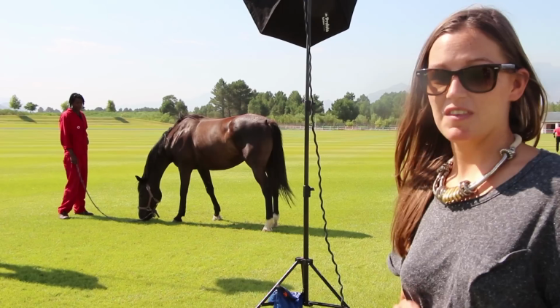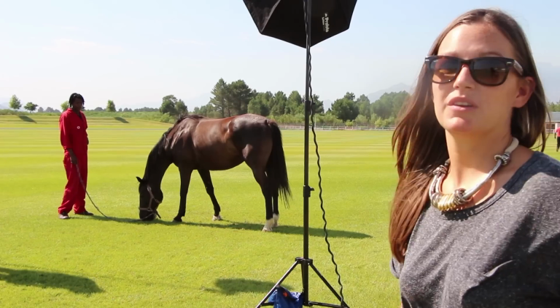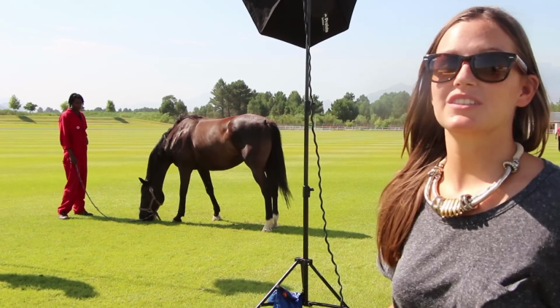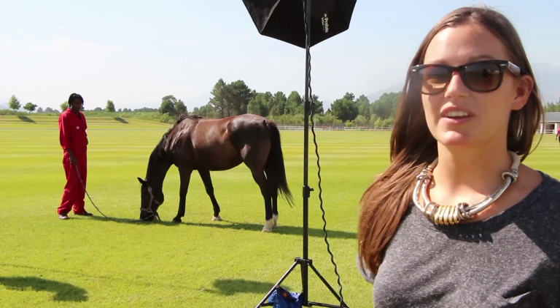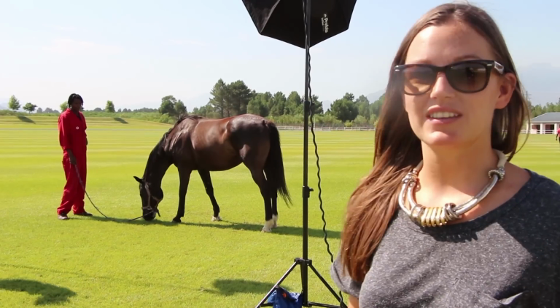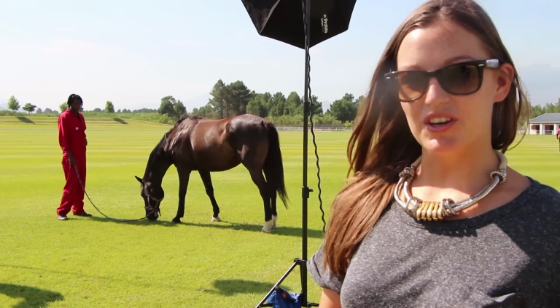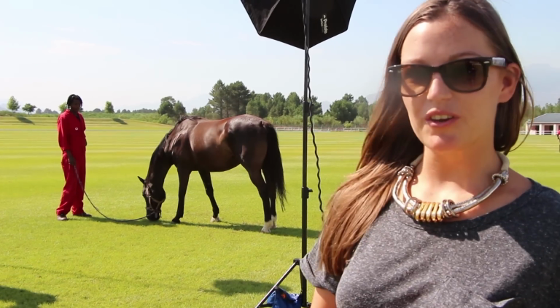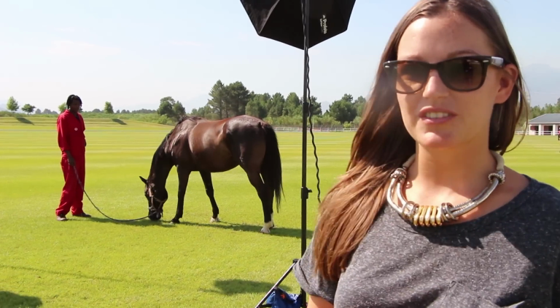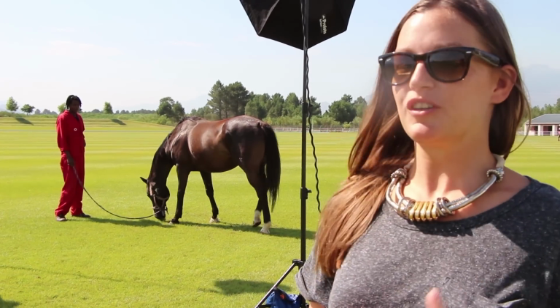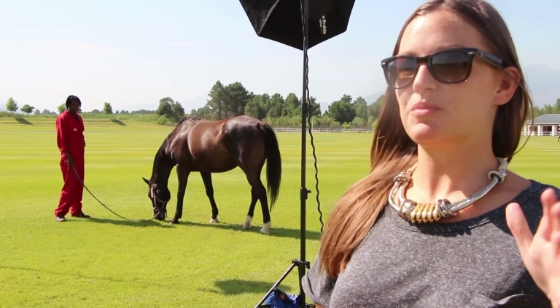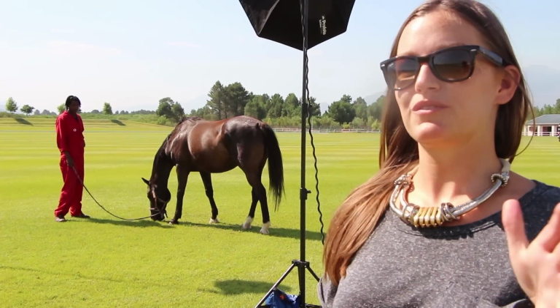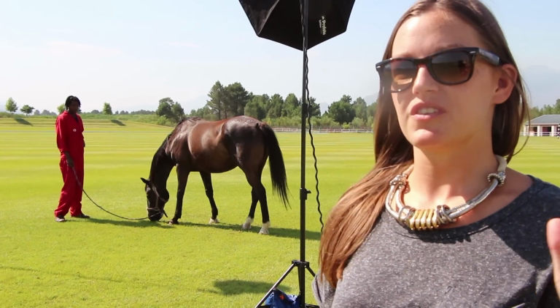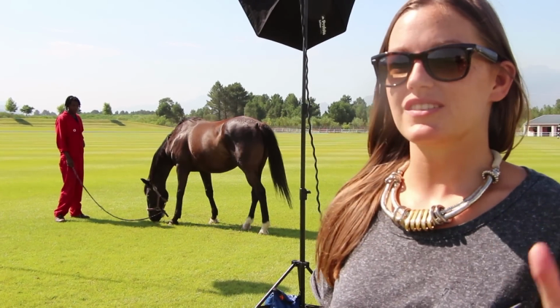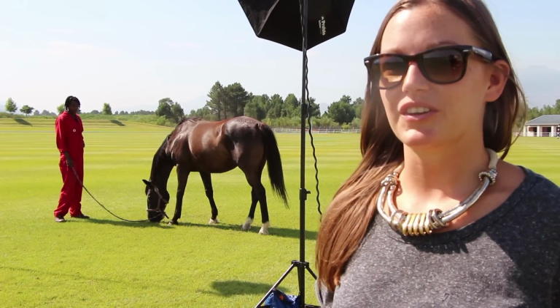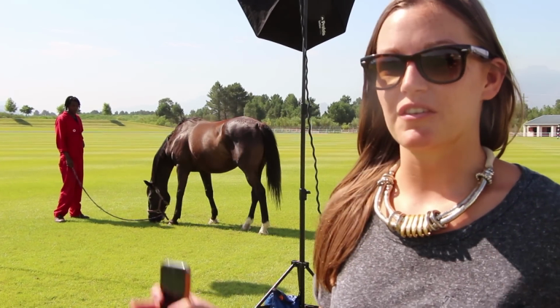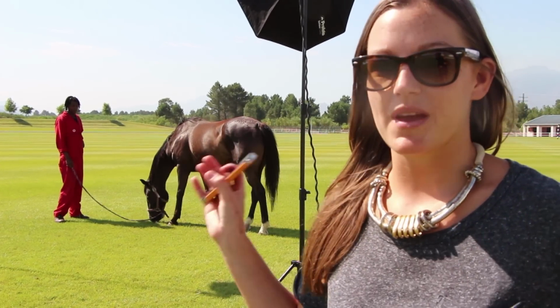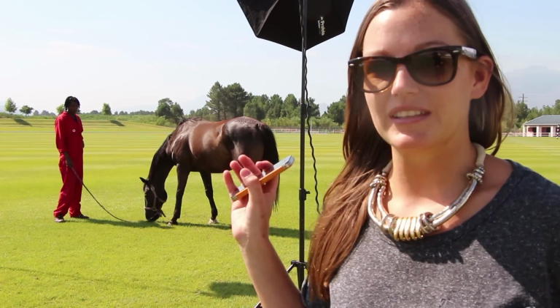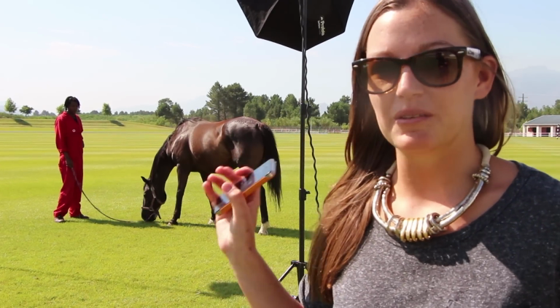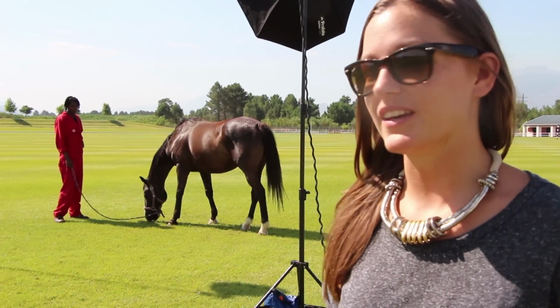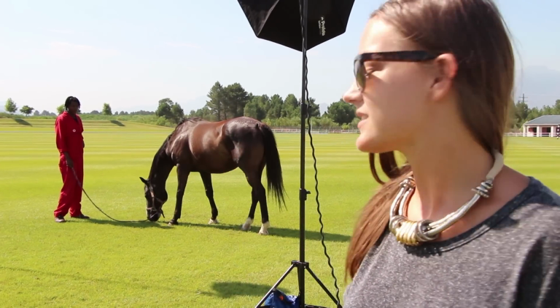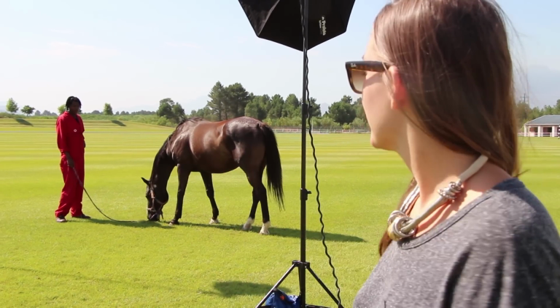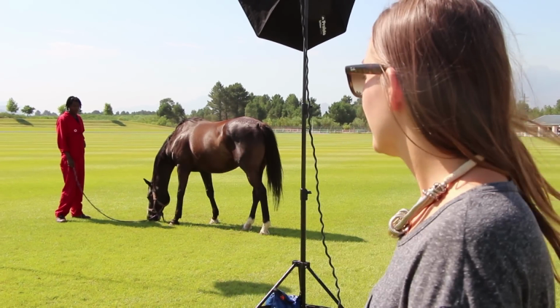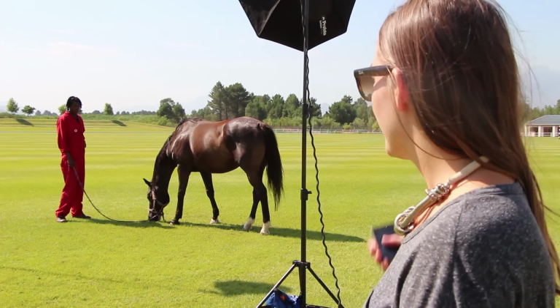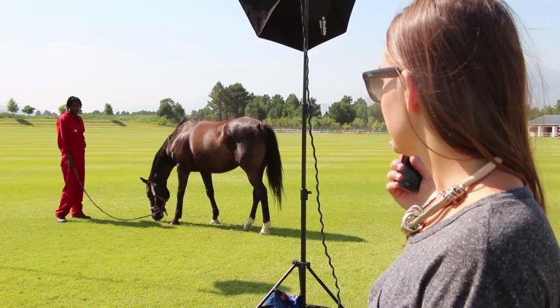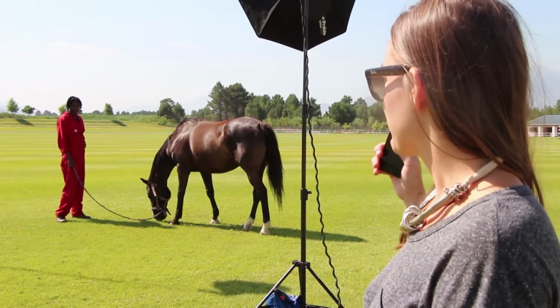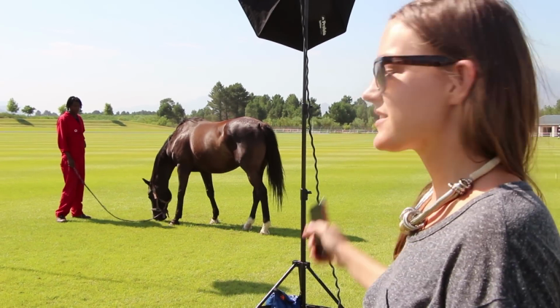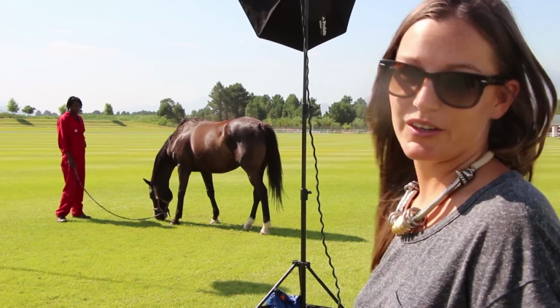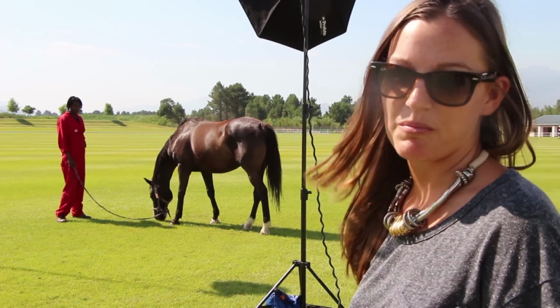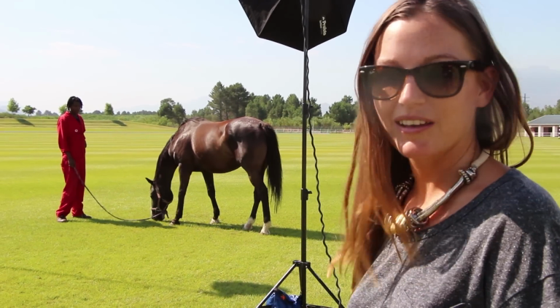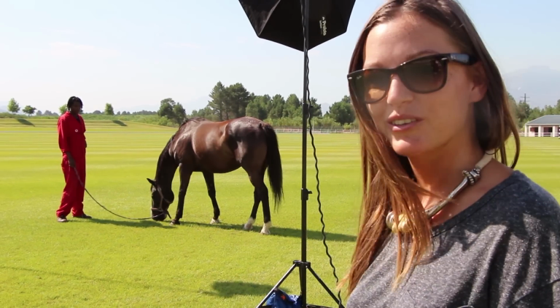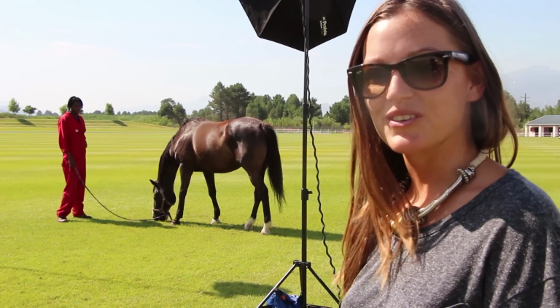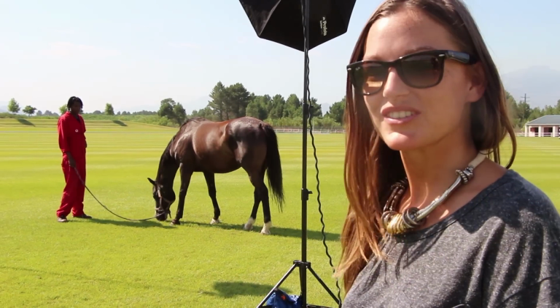The model is ready to go. She's got her beautiful dress on, her amazing wings, and she's about to go on Mike the horse.